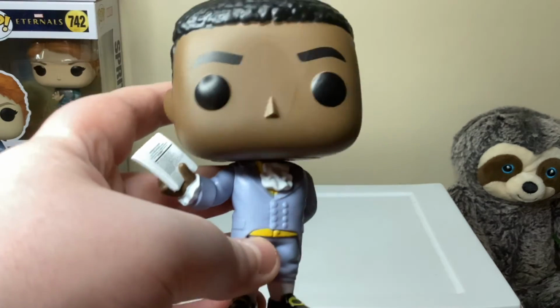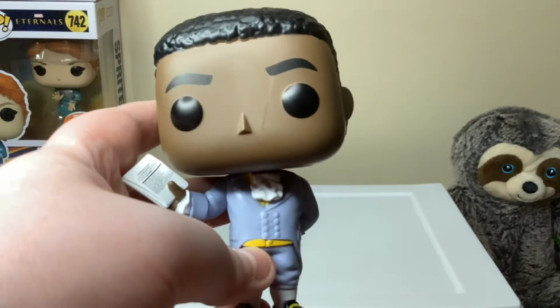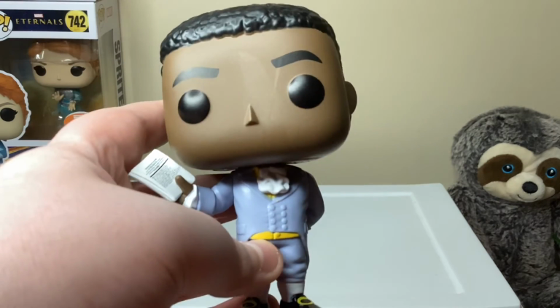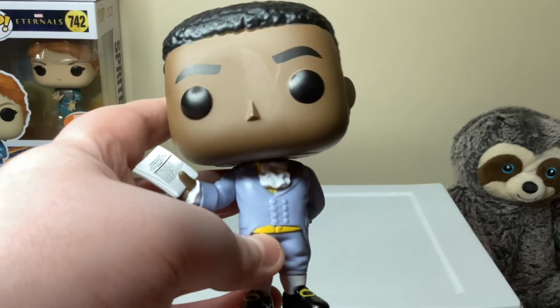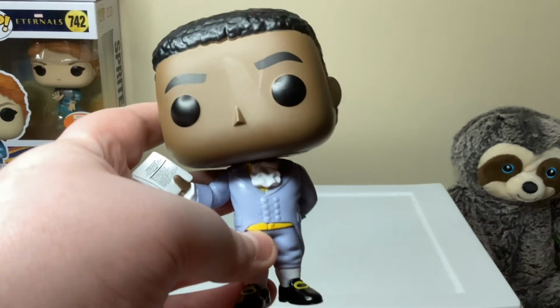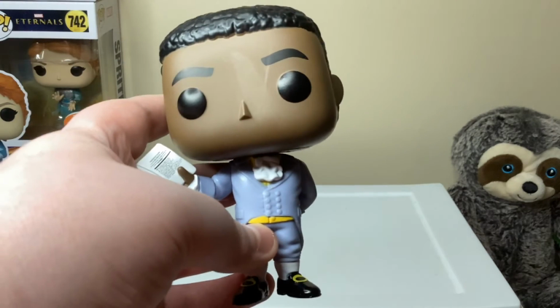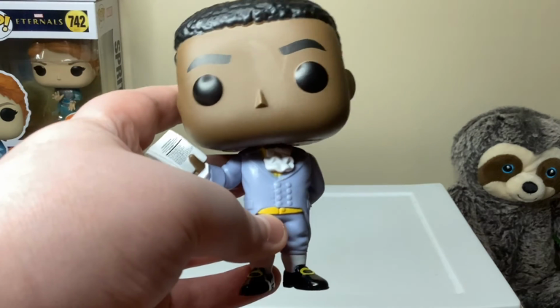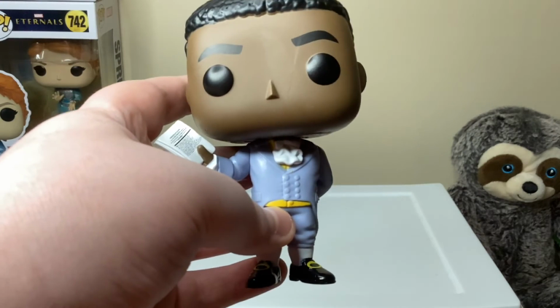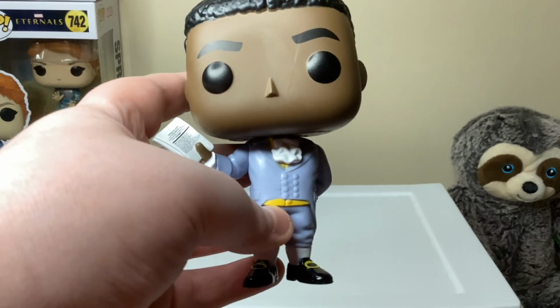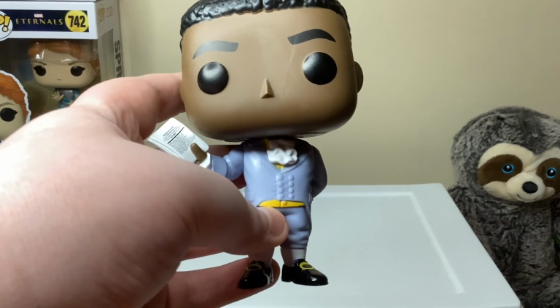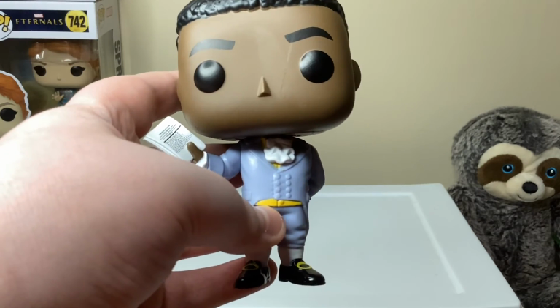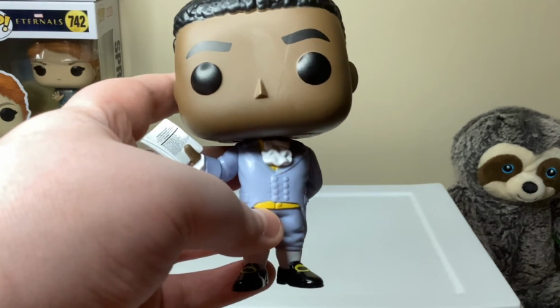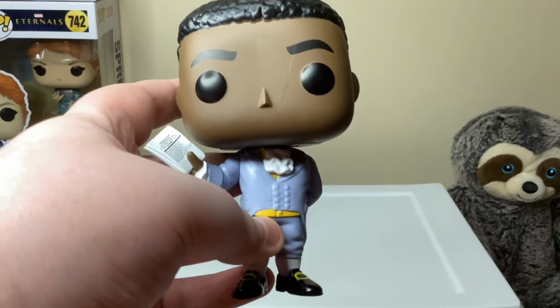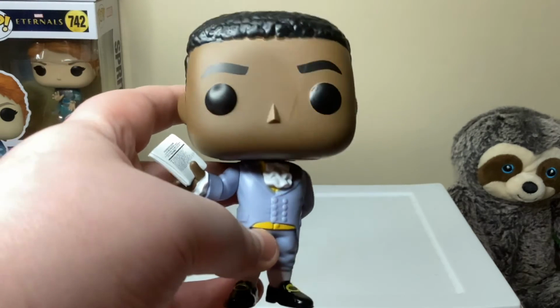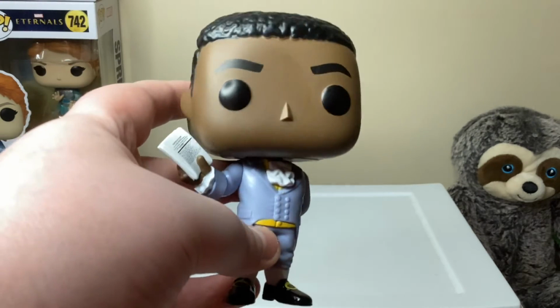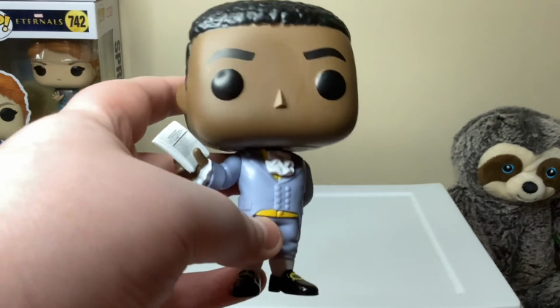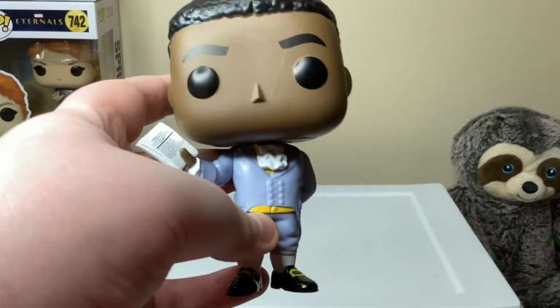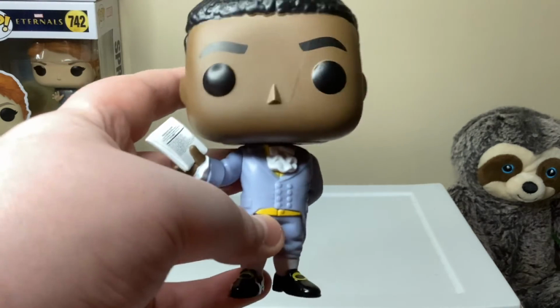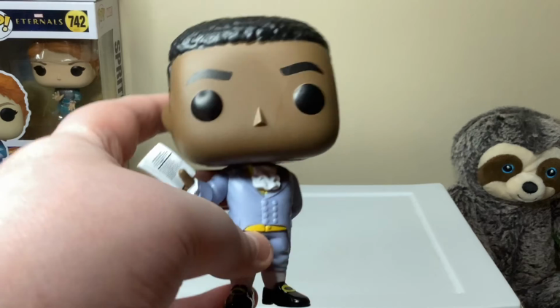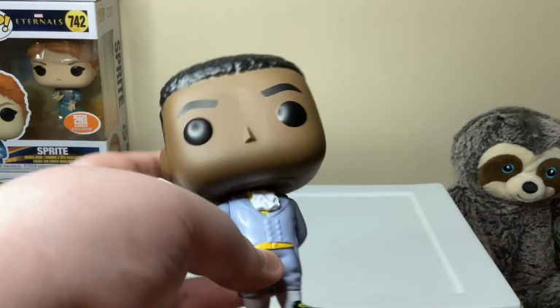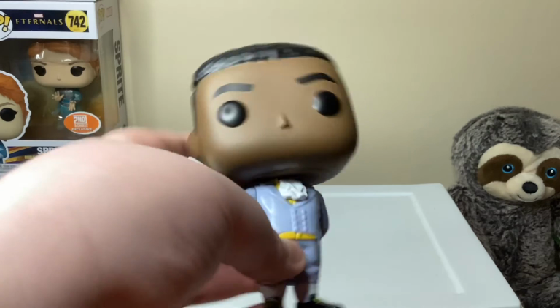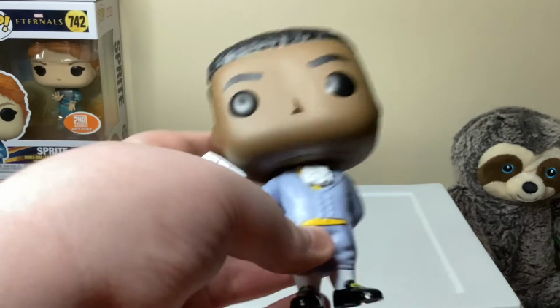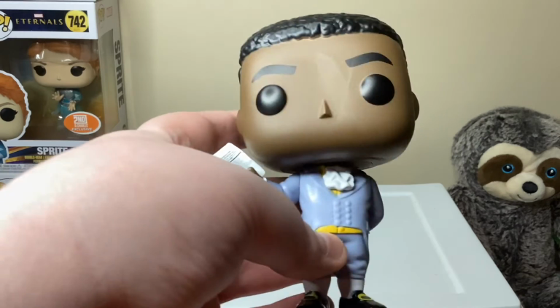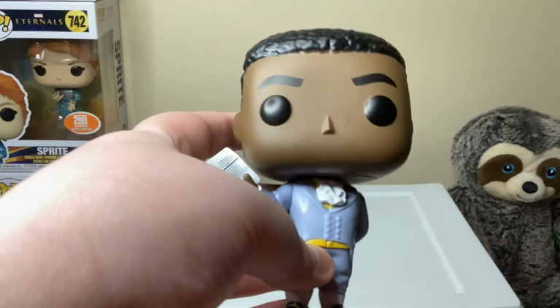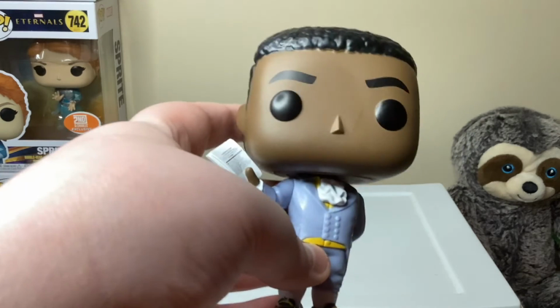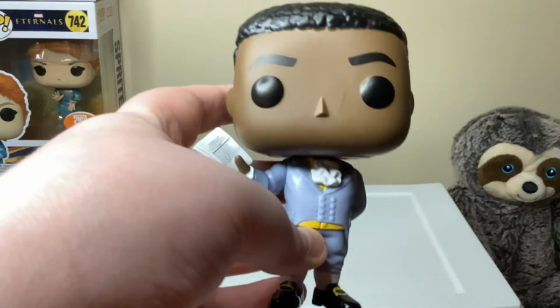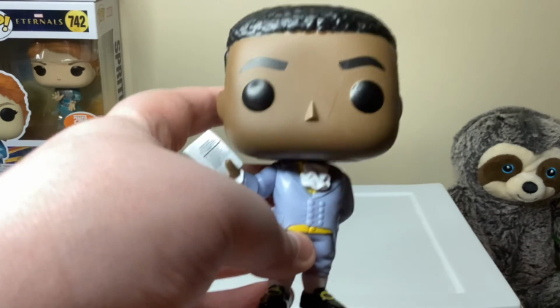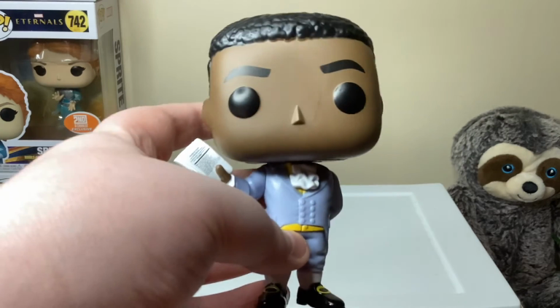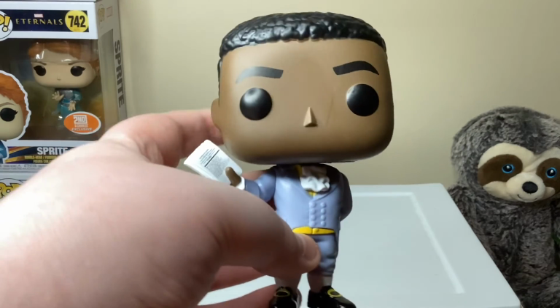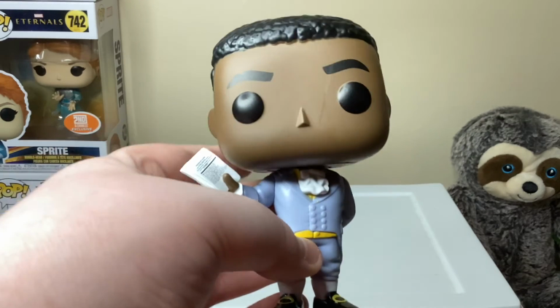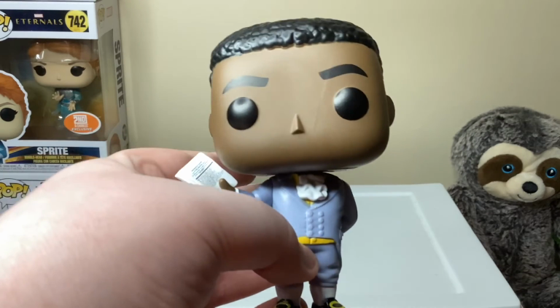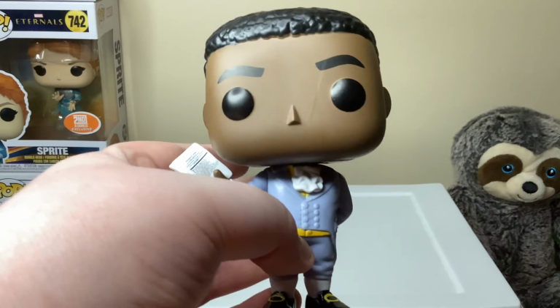I just really like Daveed Diggs' characters in that play.